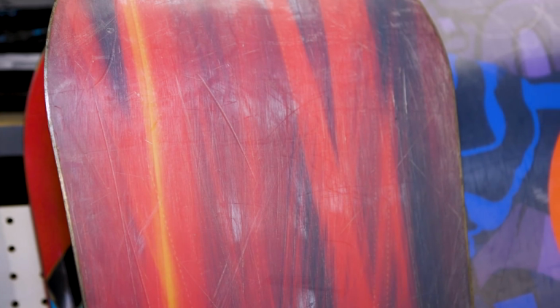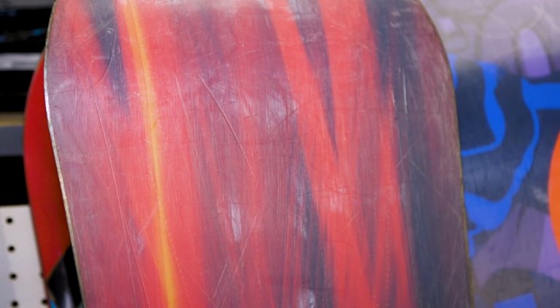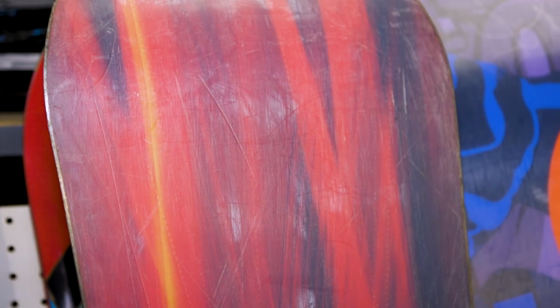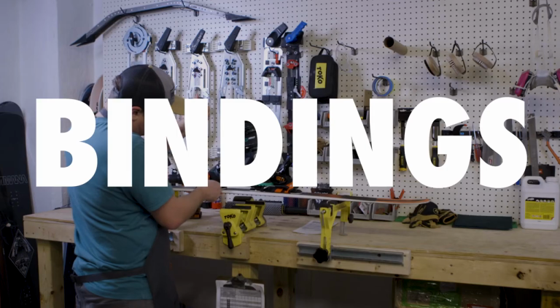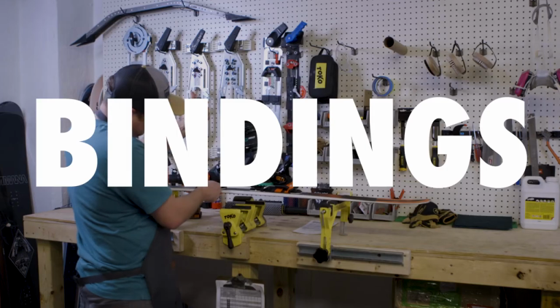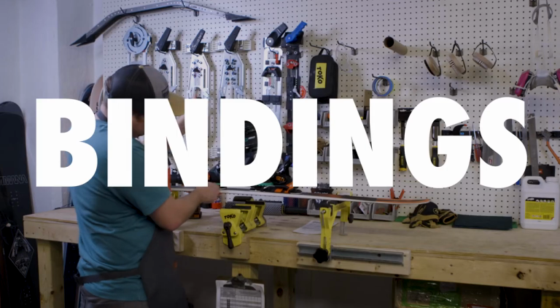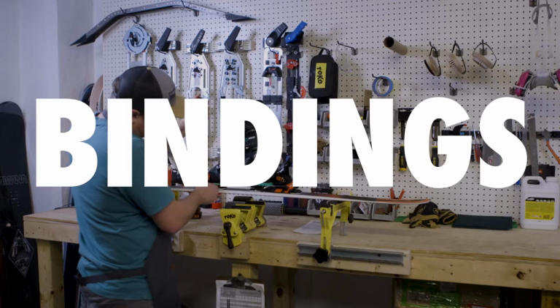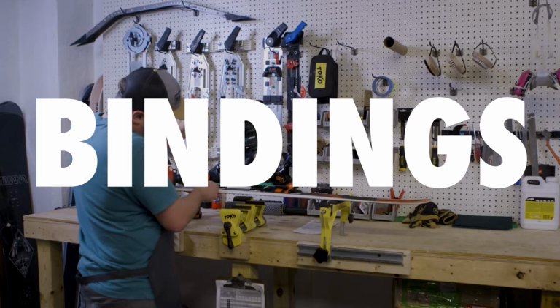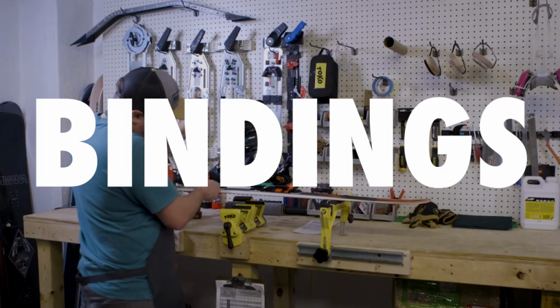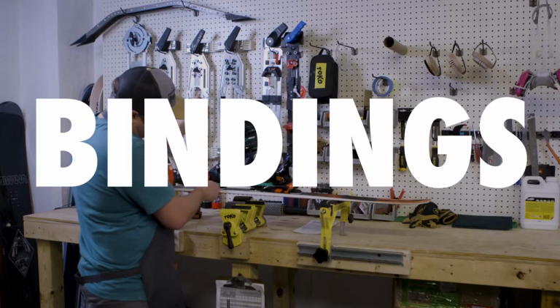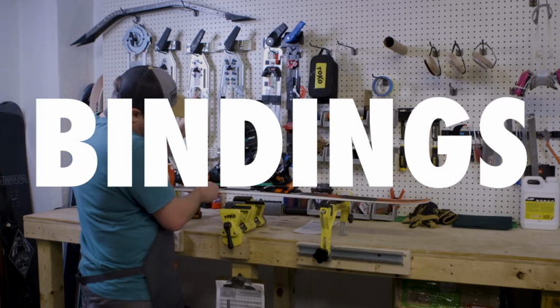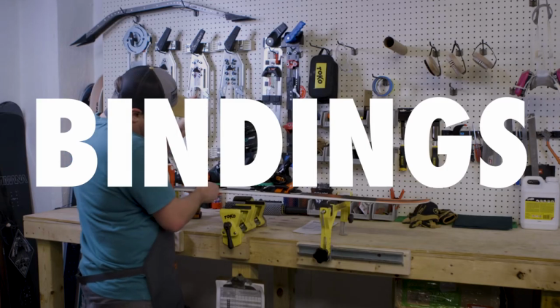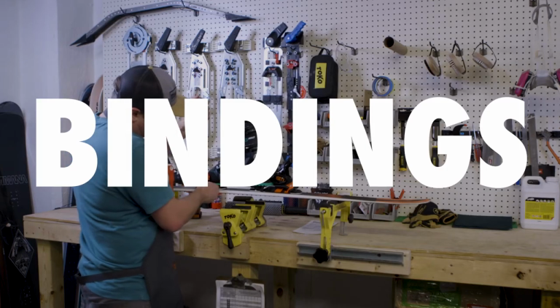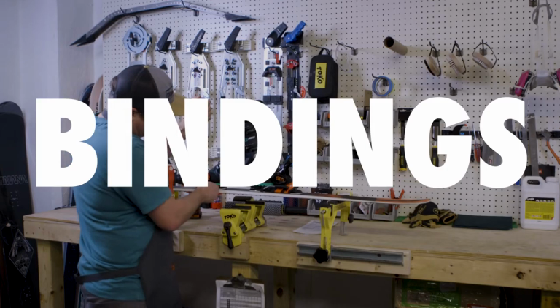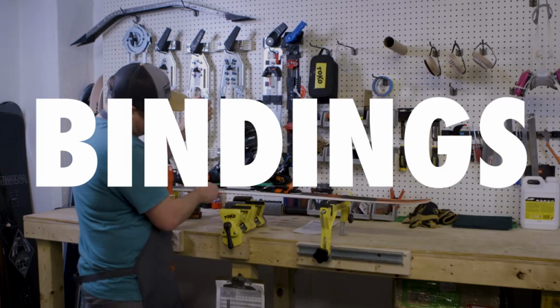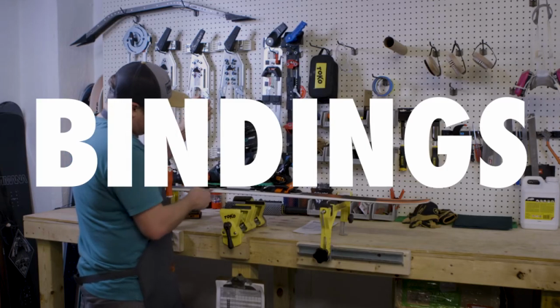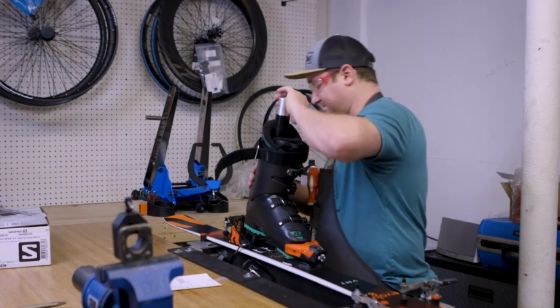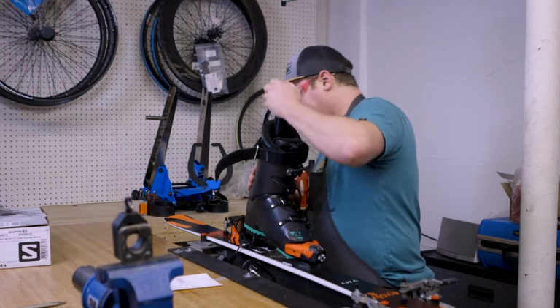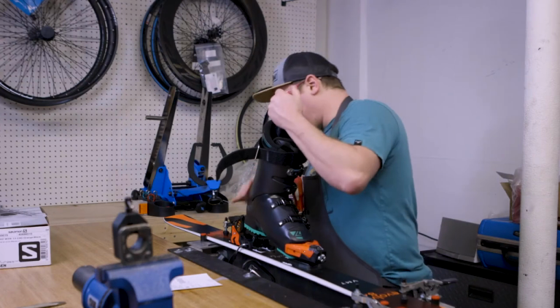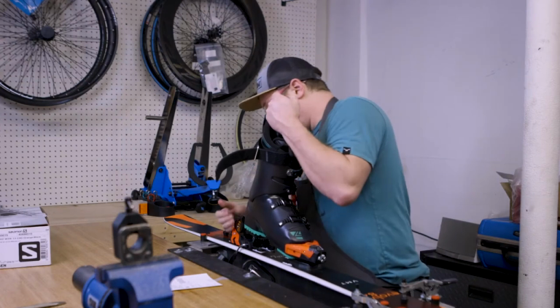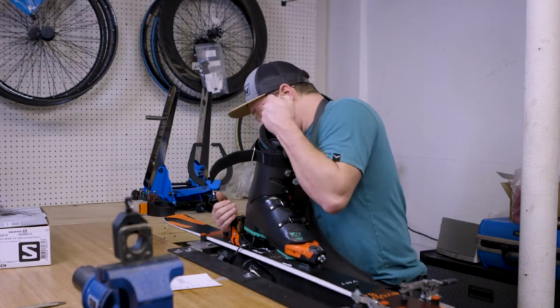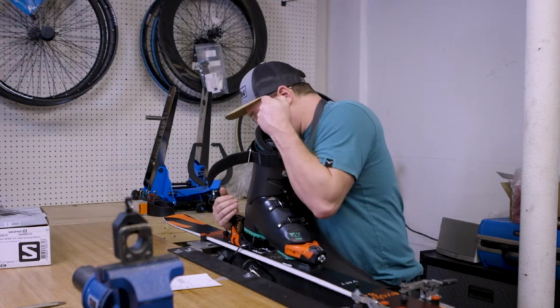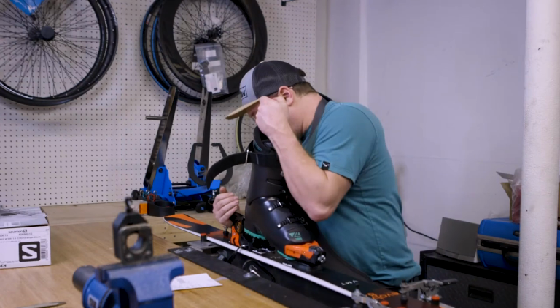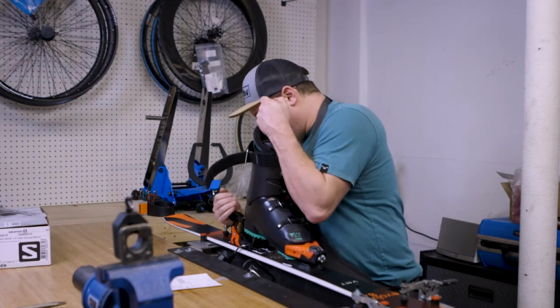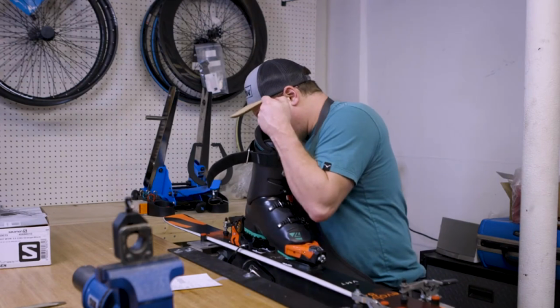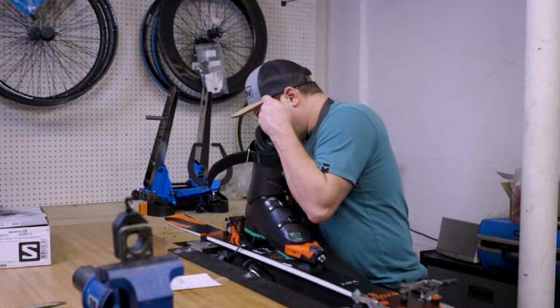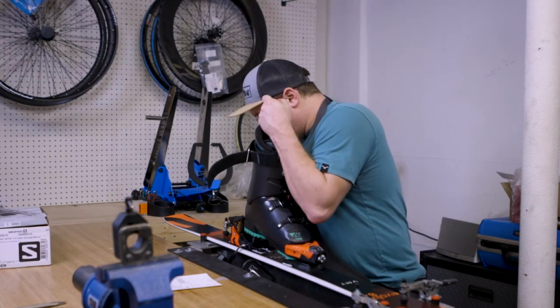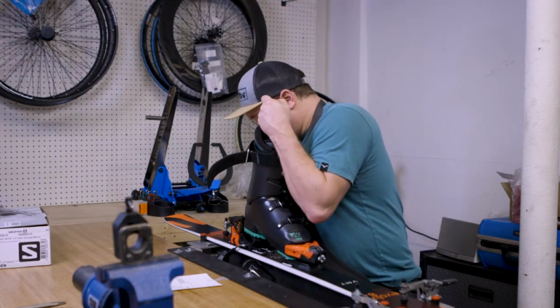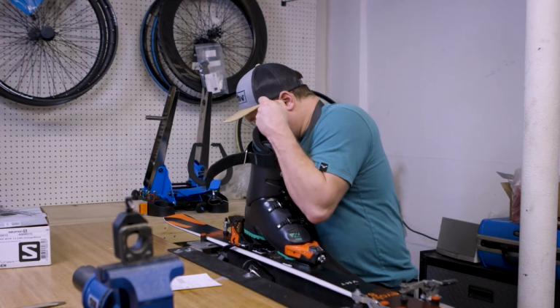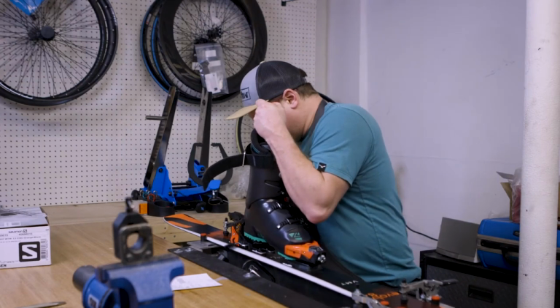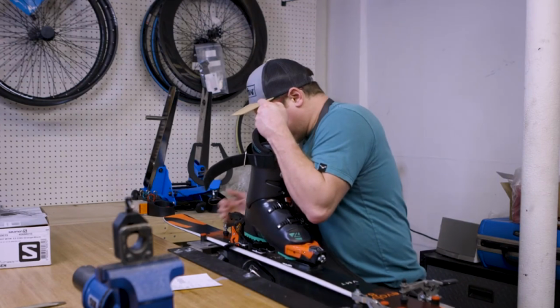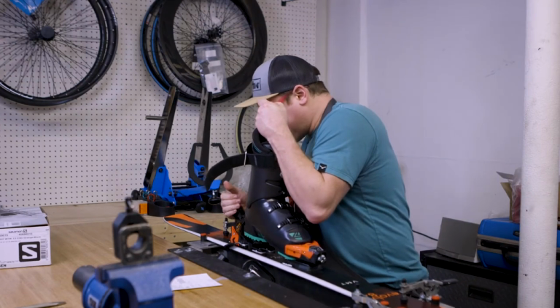Bindings are an important but often overlooked component of the setup. Anytime a rider gets new boots, the binding should be adjusted to accommodate the new boot.